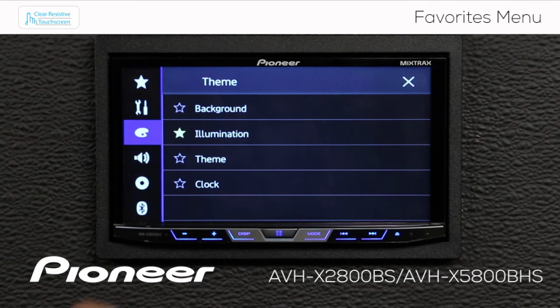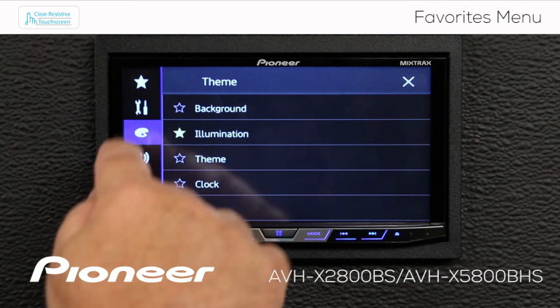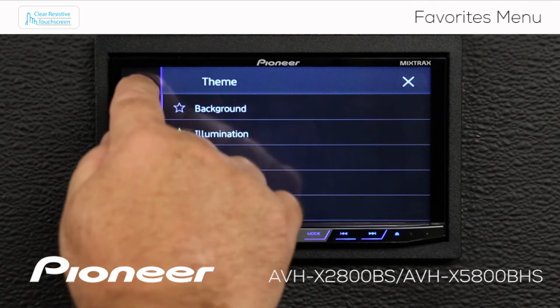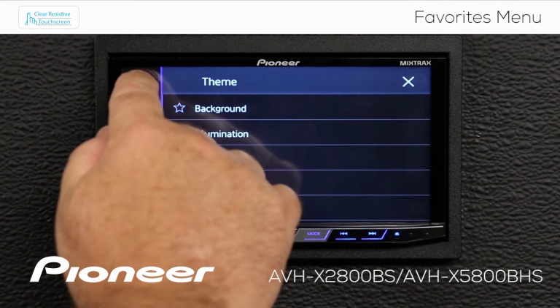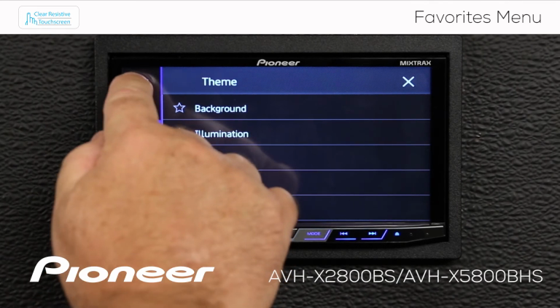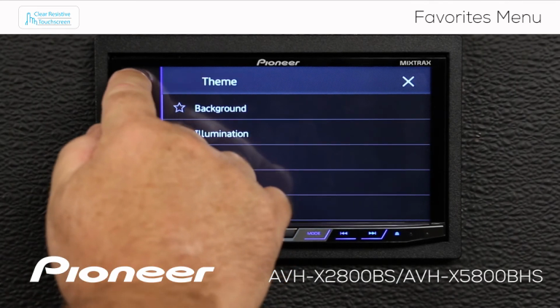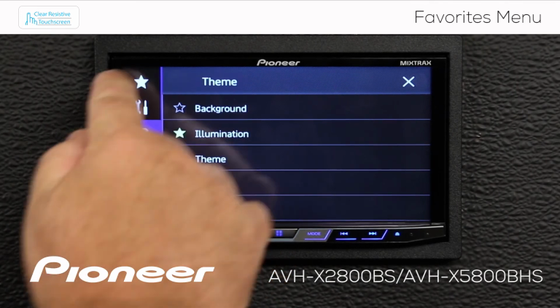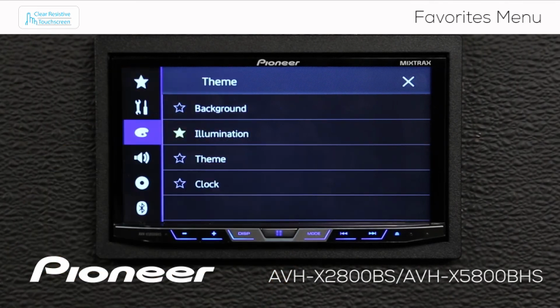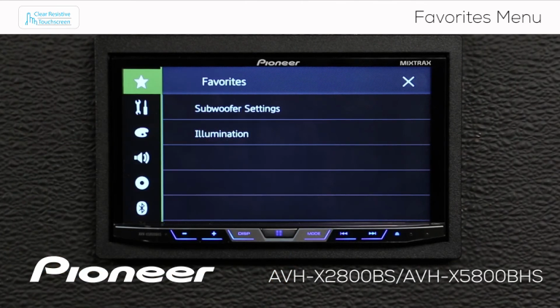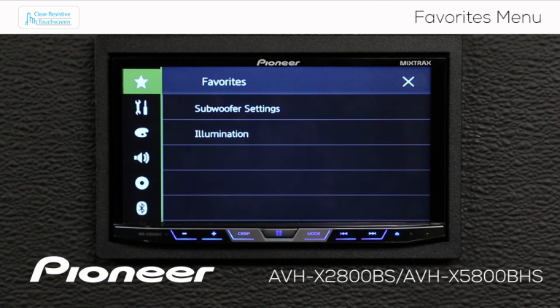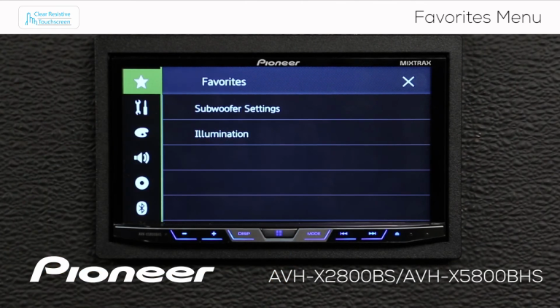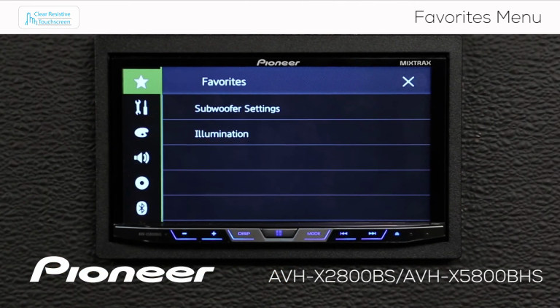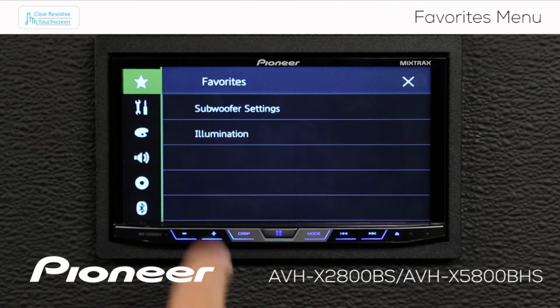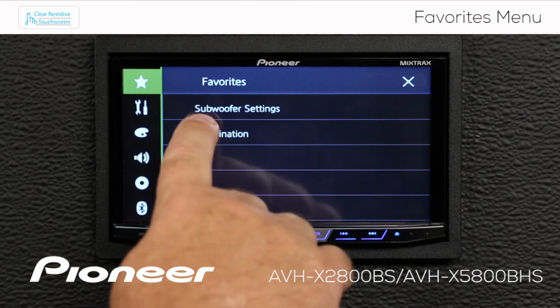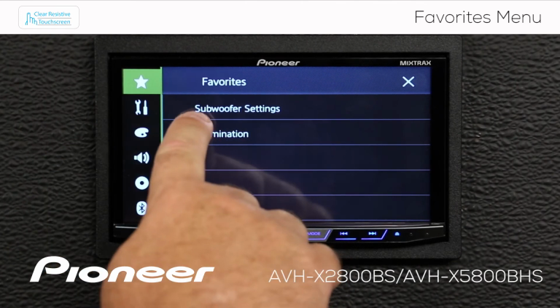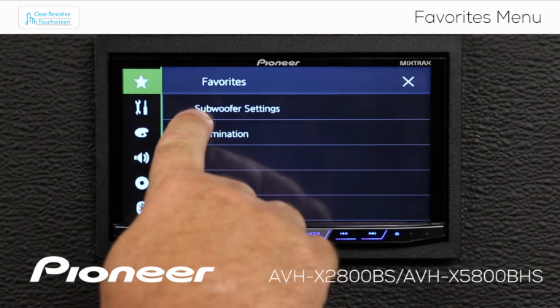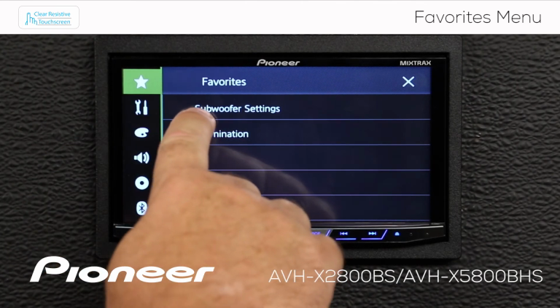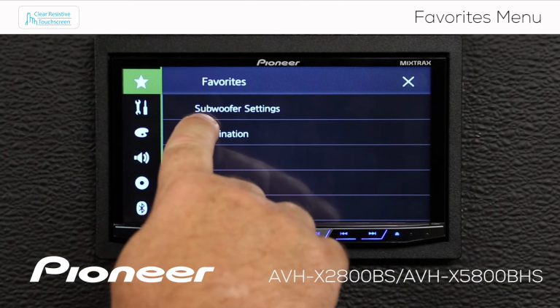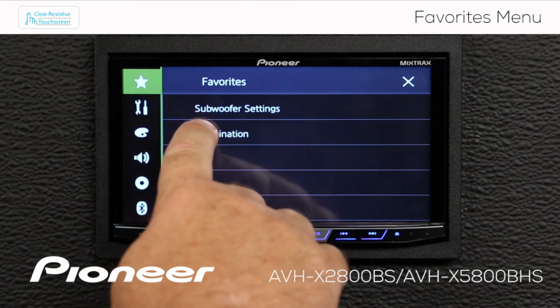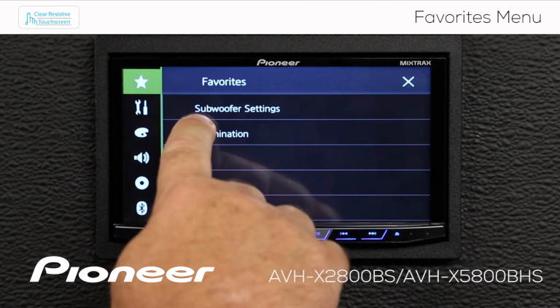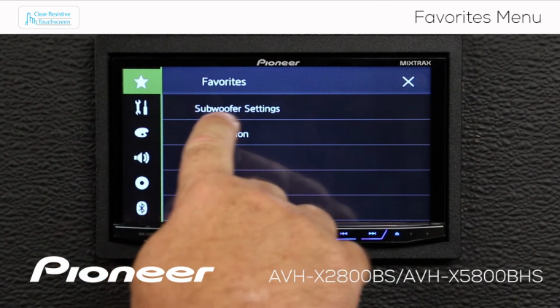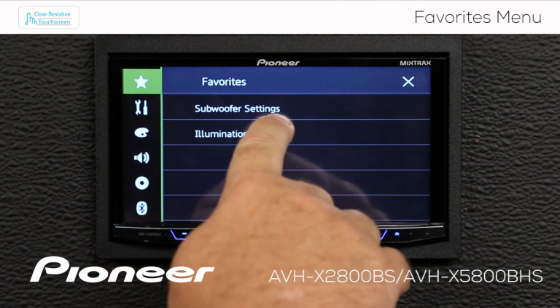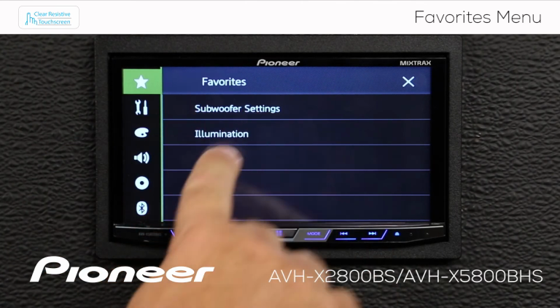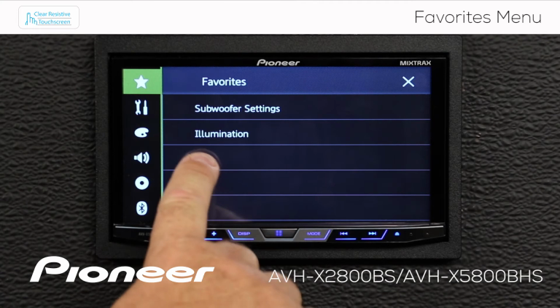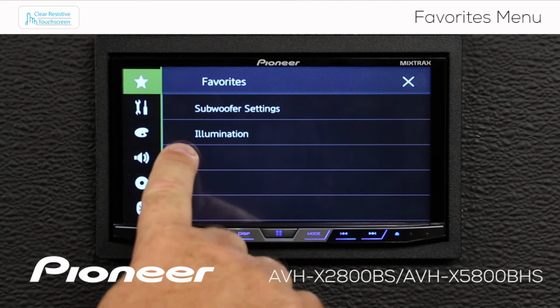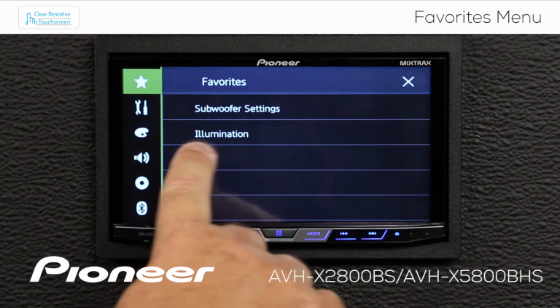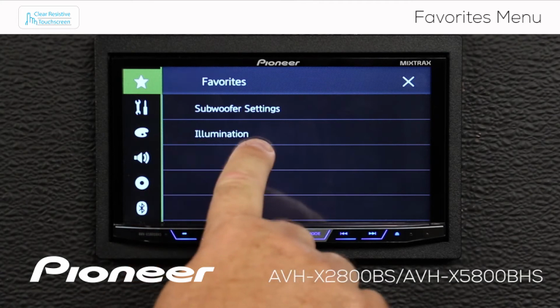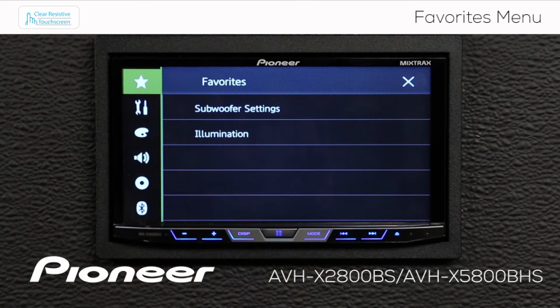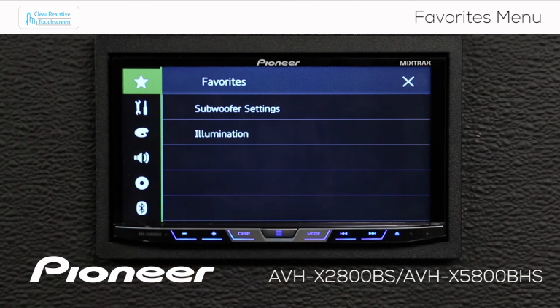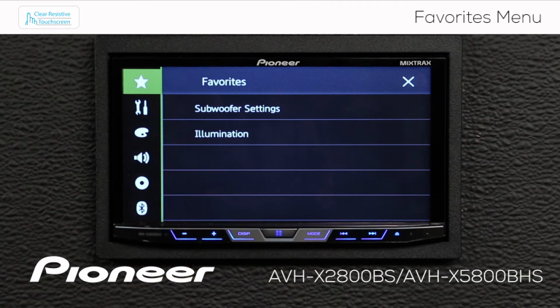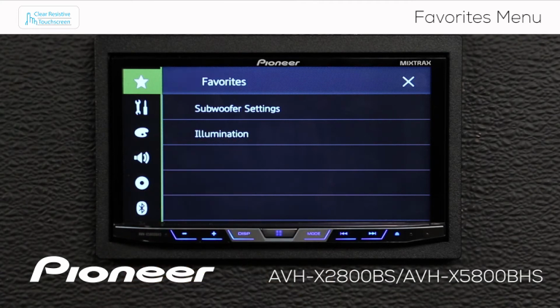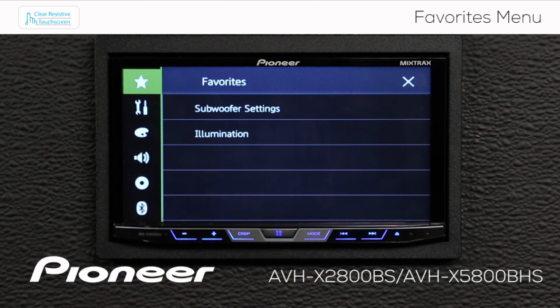Now let's go back up to the star, and you can see that we added a couple of things in — we added subwoofer settings and illumination.